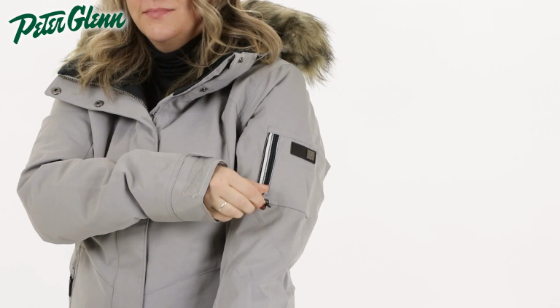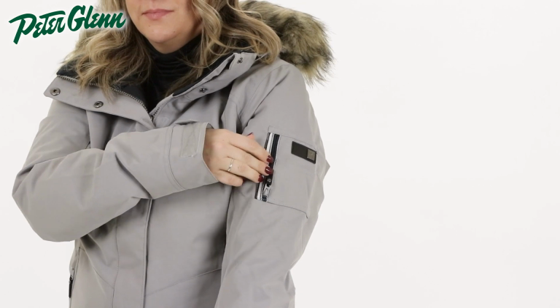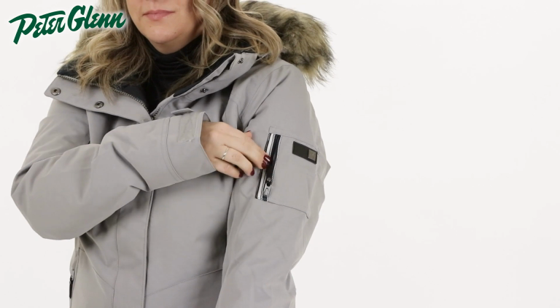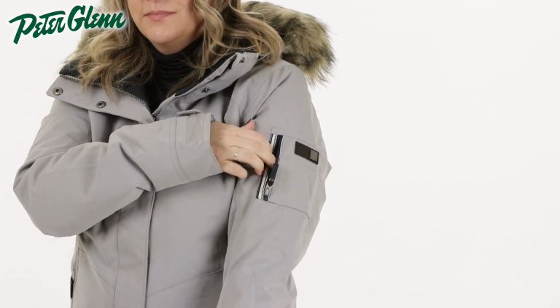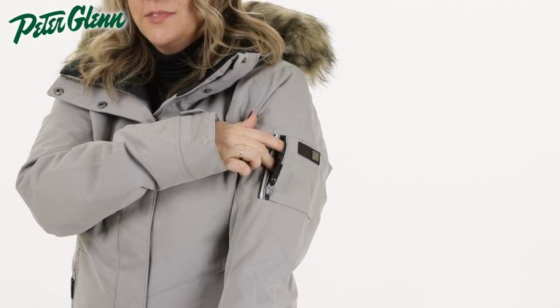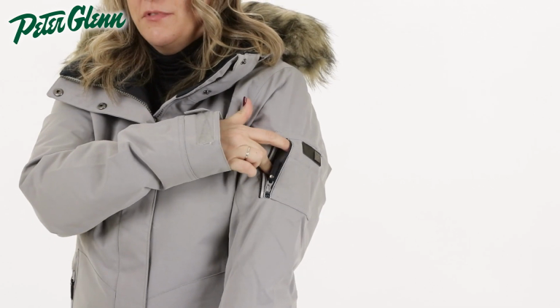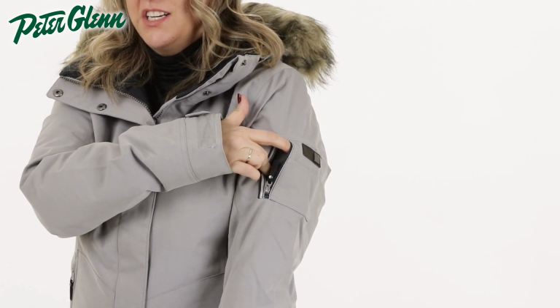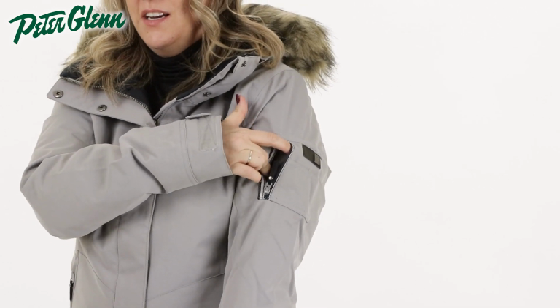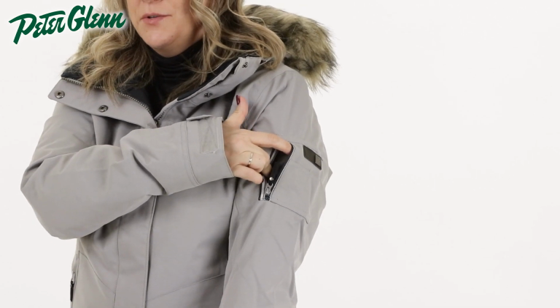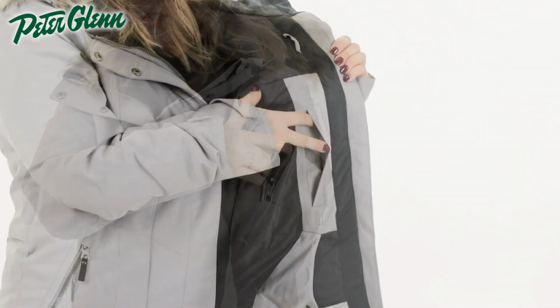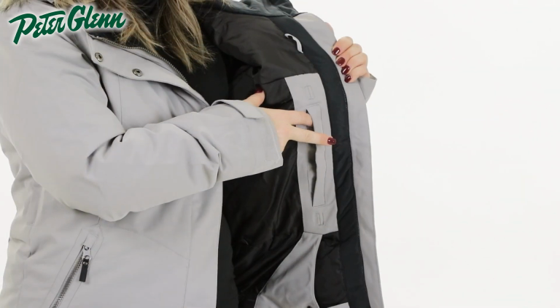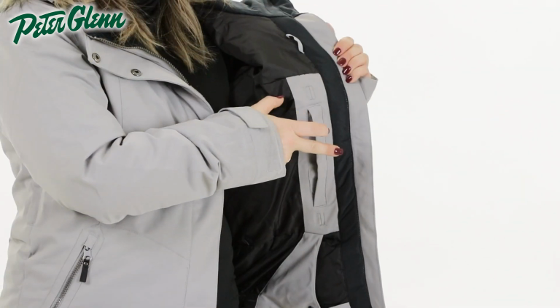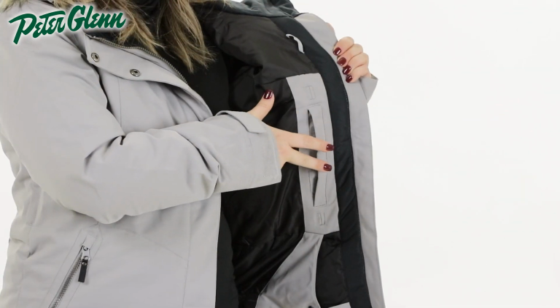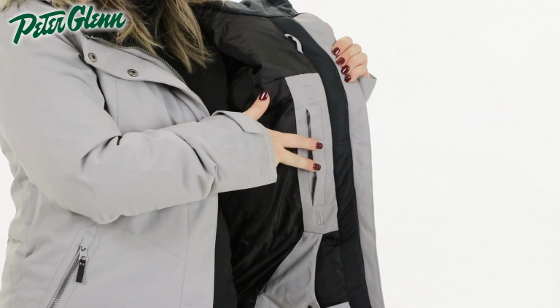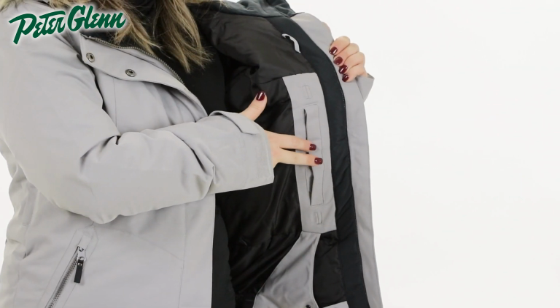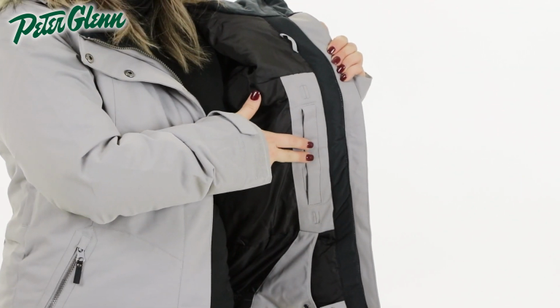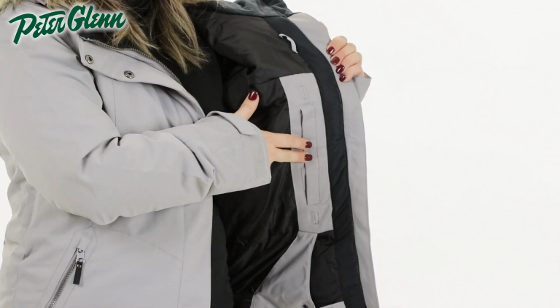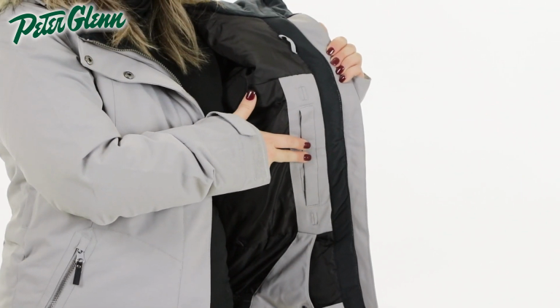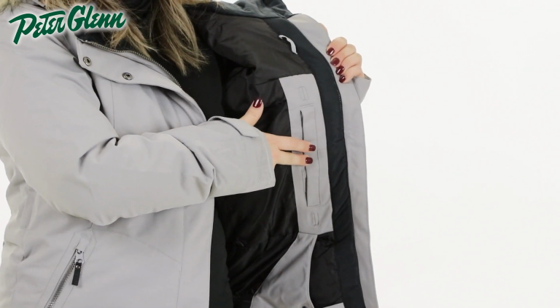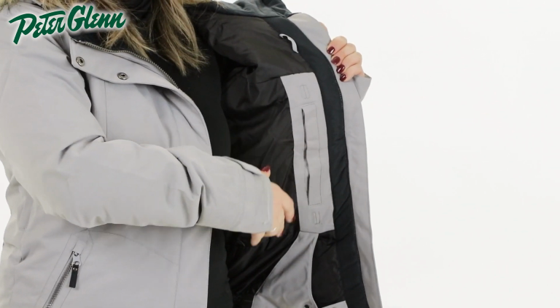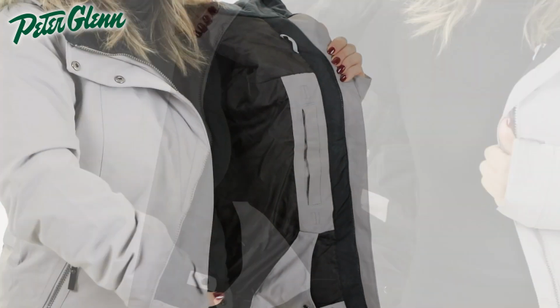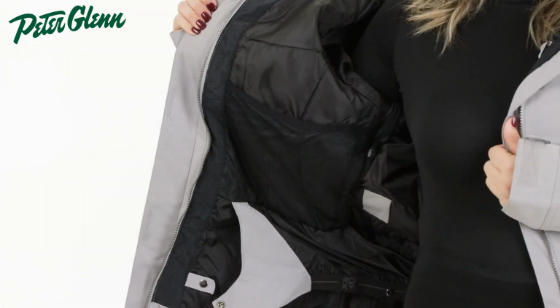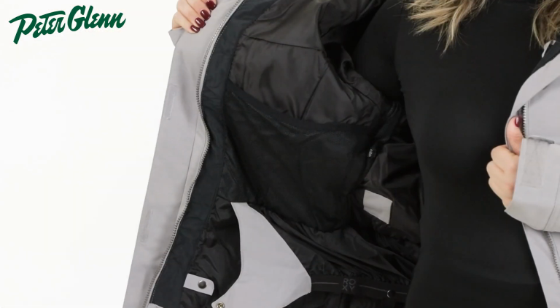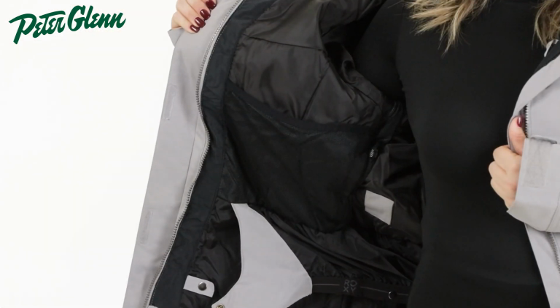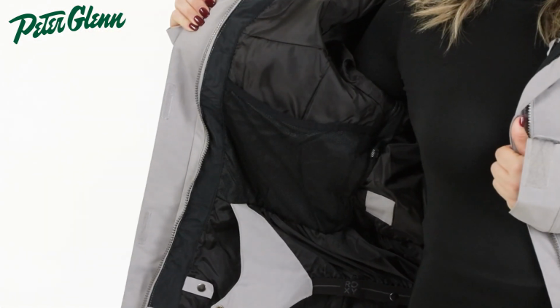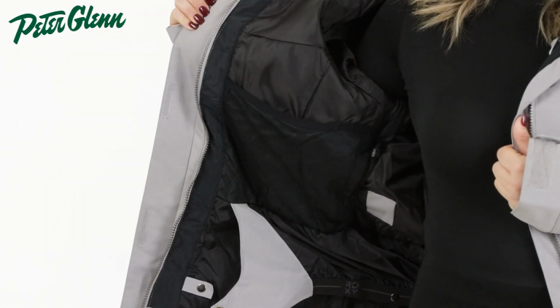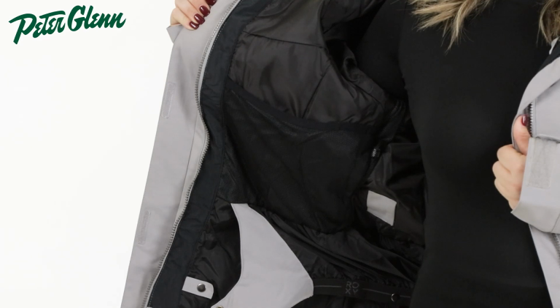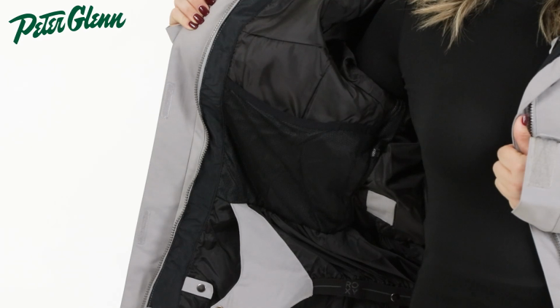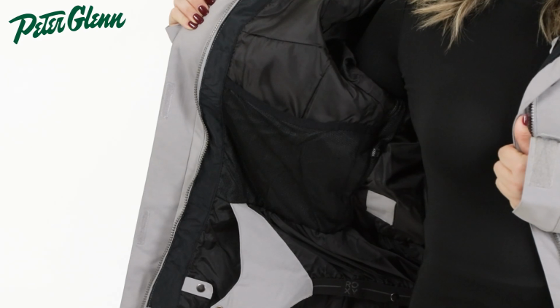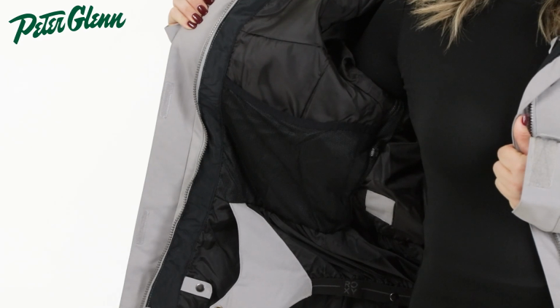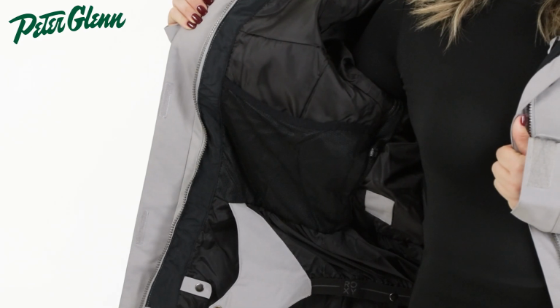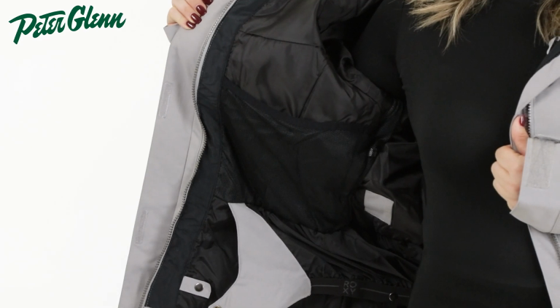In terms of pockets, there are two zippered waist pockets, one zippered pass pocket on the upper sleeve, one interior Velcro pocket, and one mesh dump pocket for your goggles or other larger essentials.